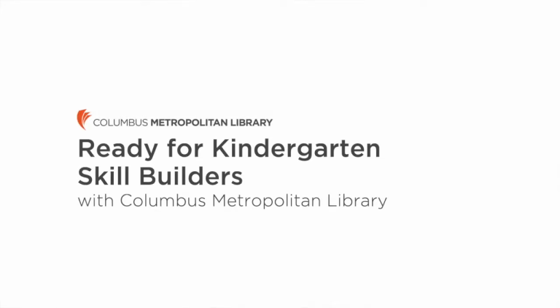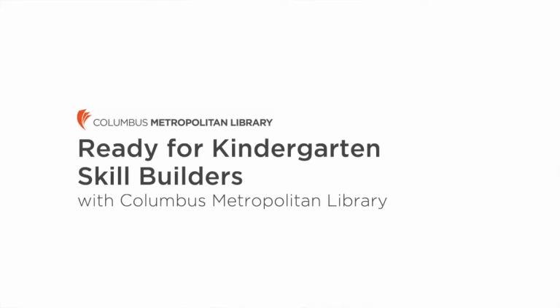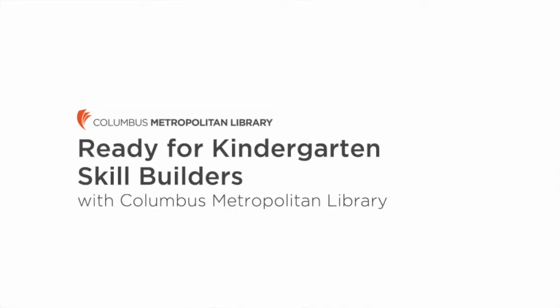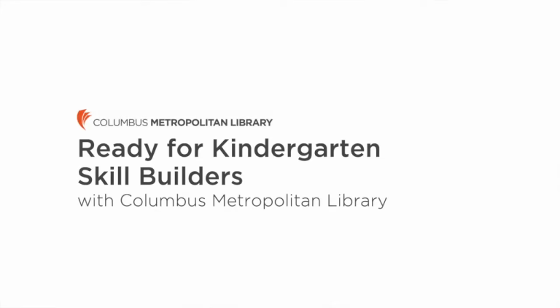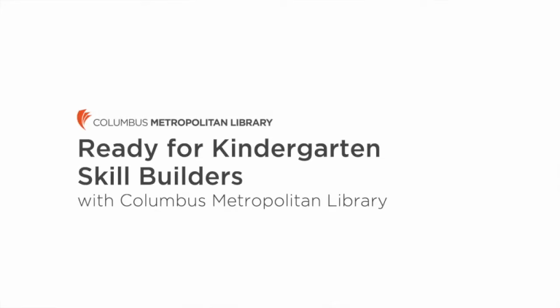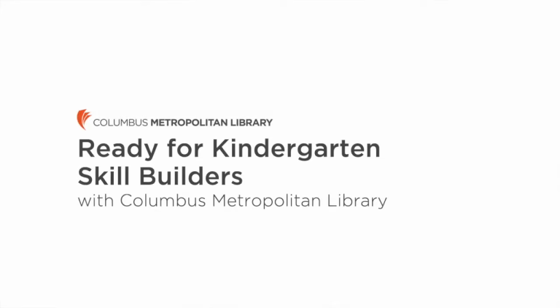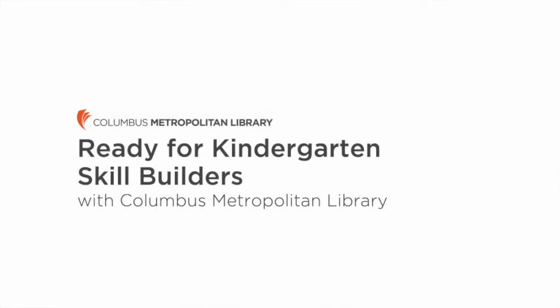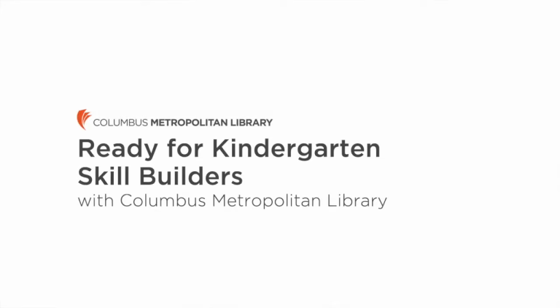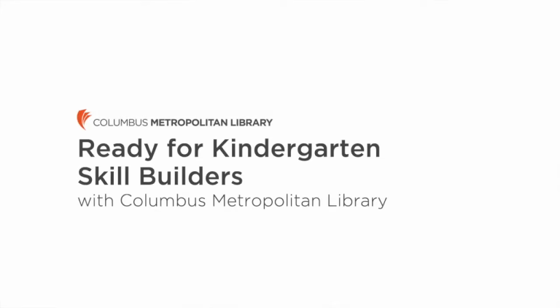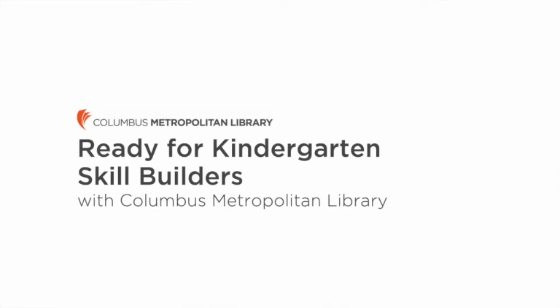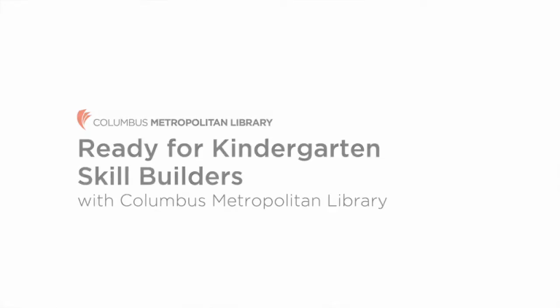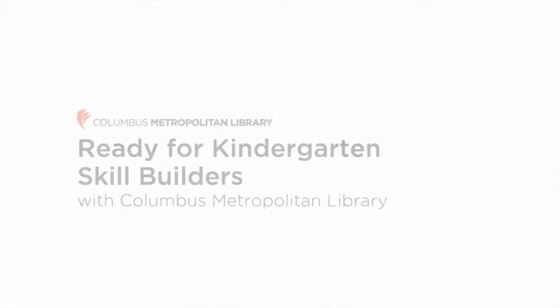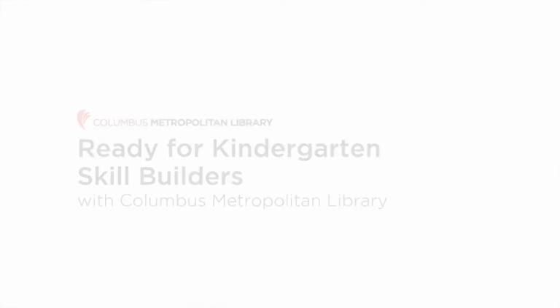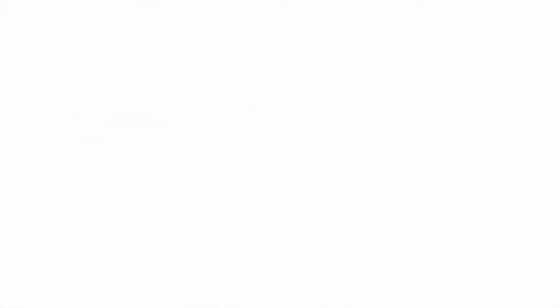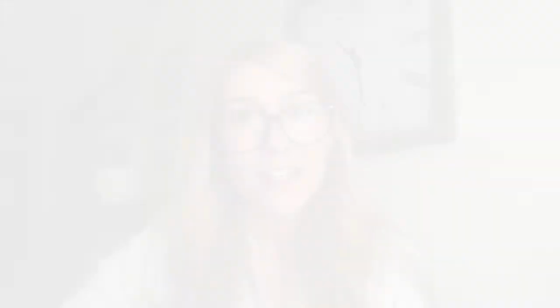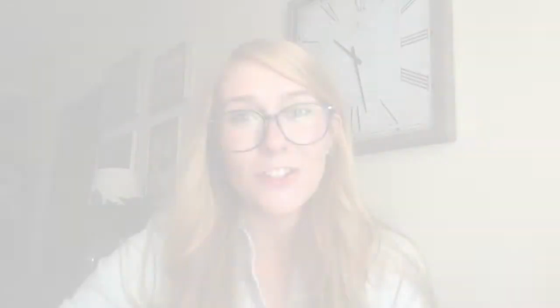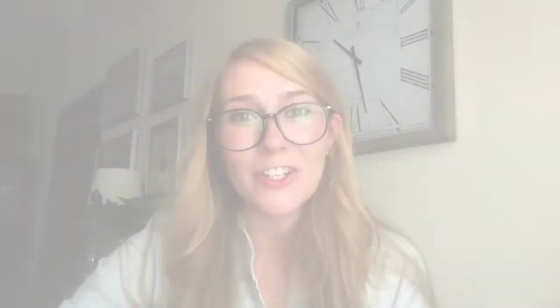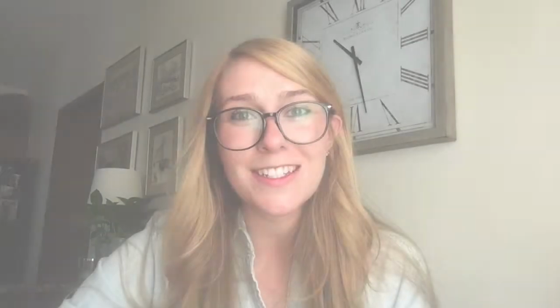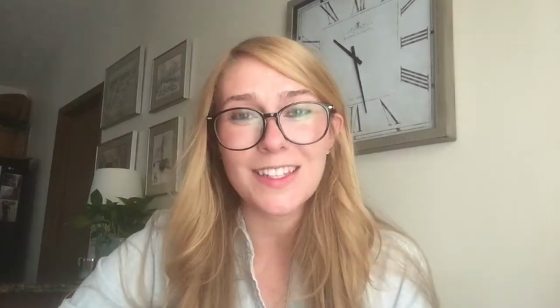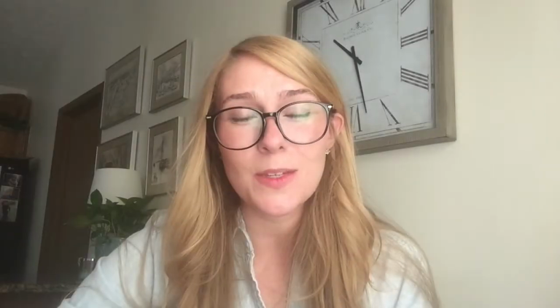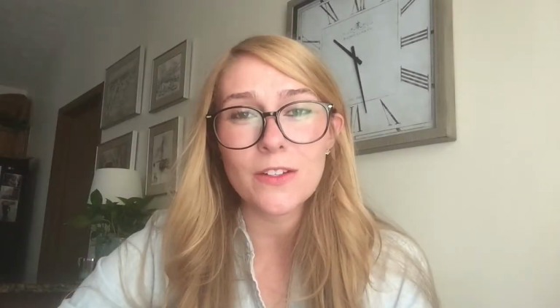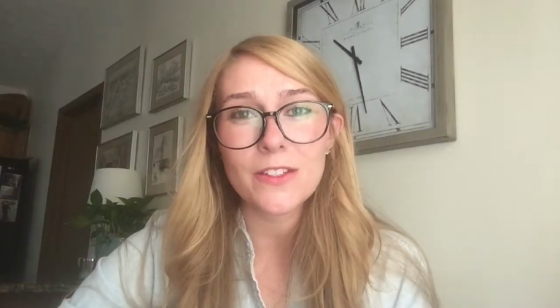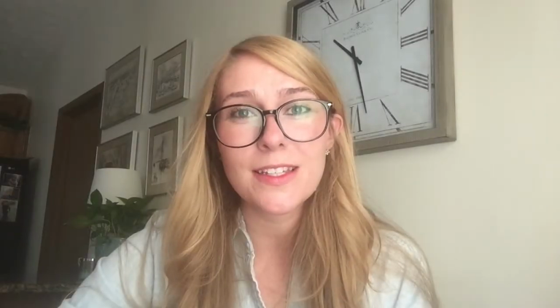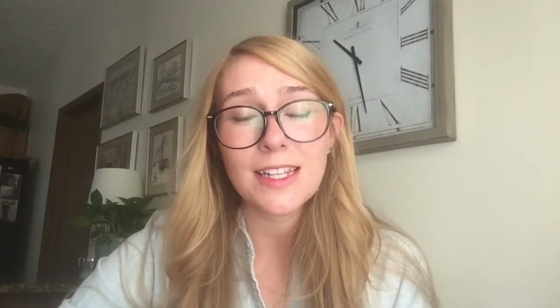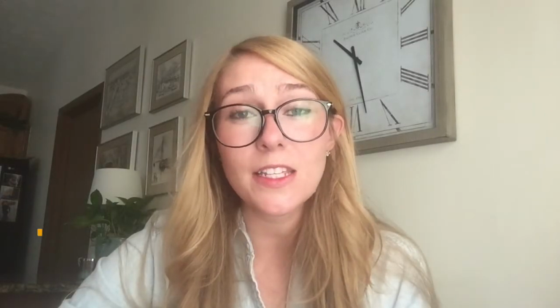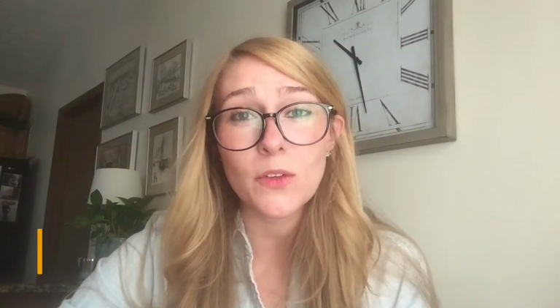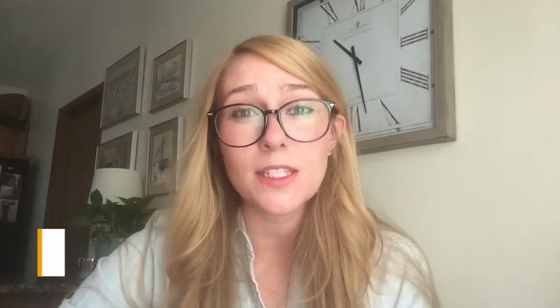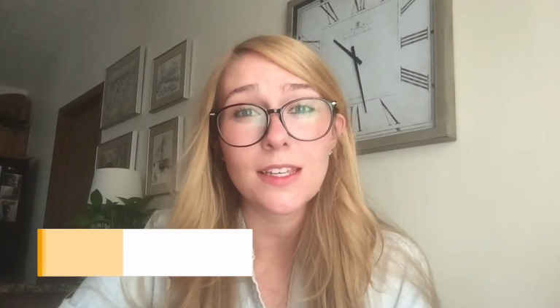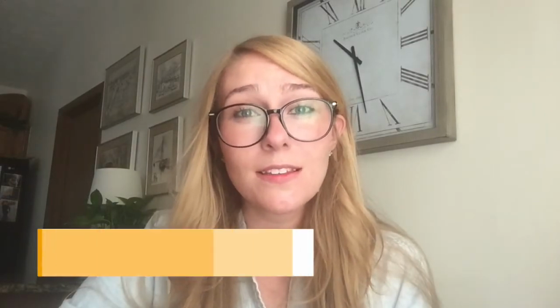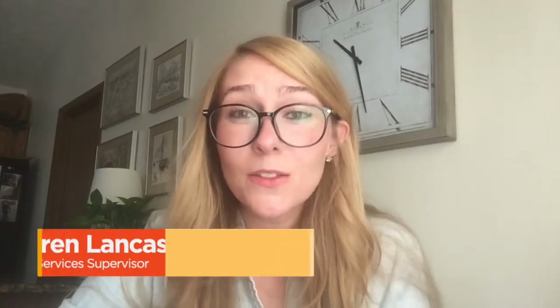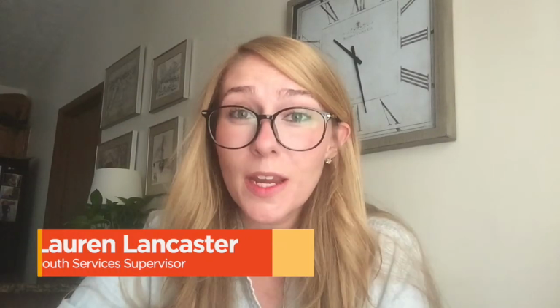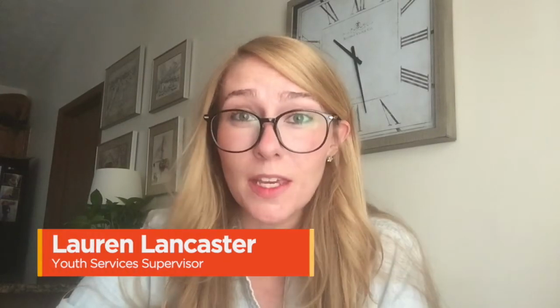Welcome to Columbus Metropolitan Library's Ready for Kindergarten Skill Builders. Today's focus skill is rhyming.